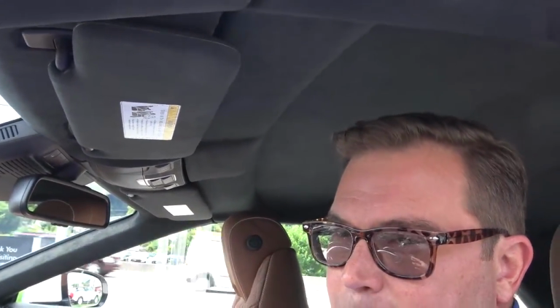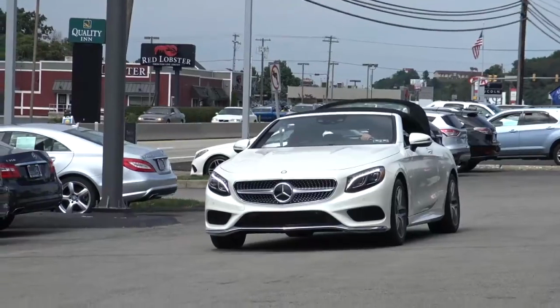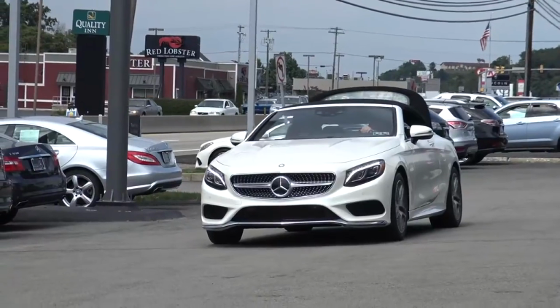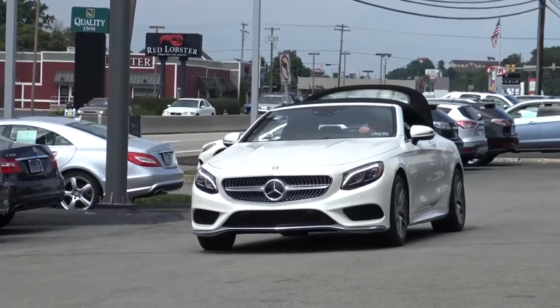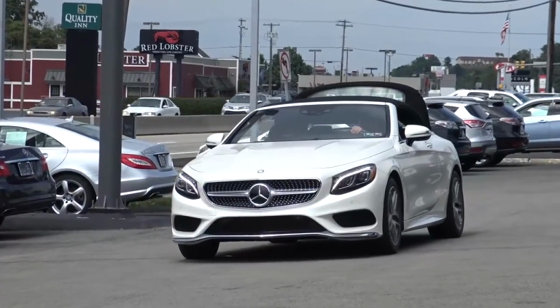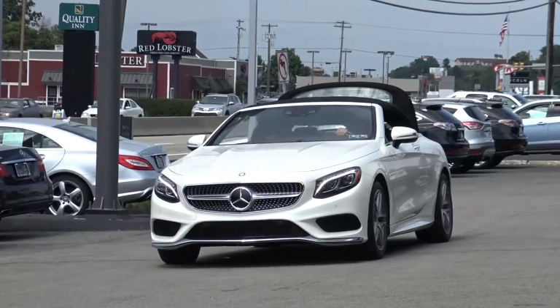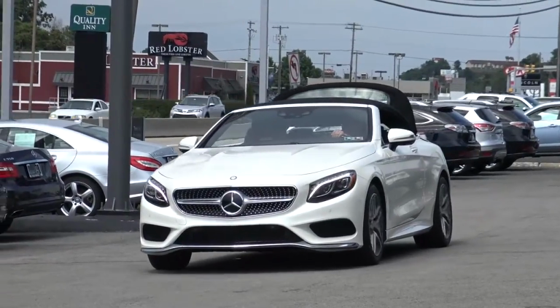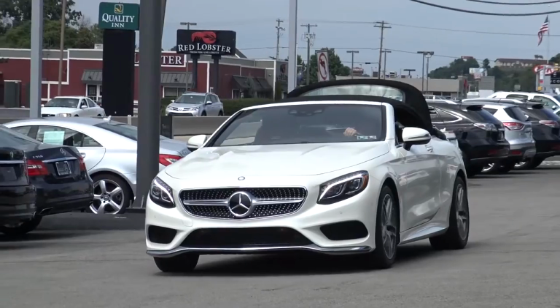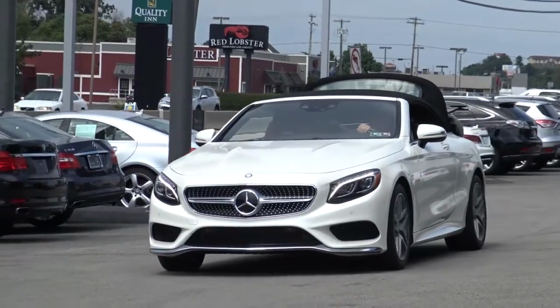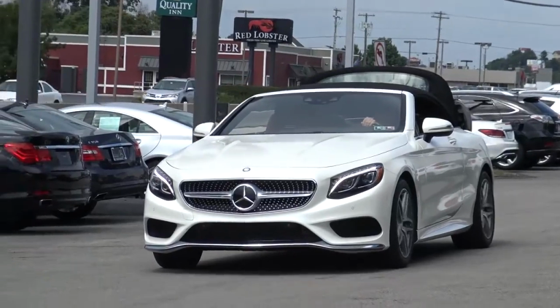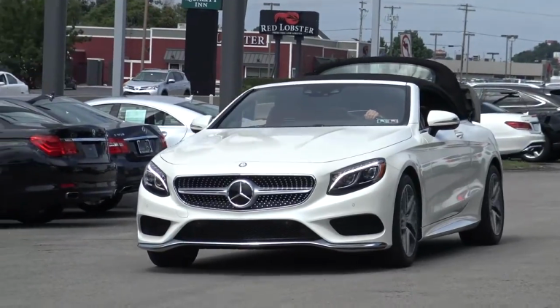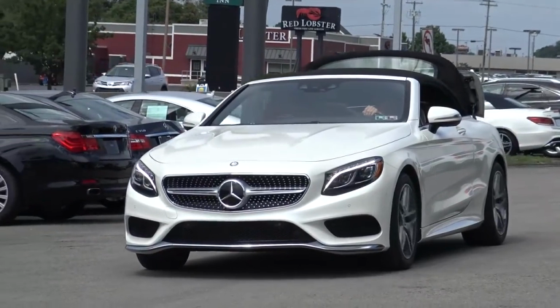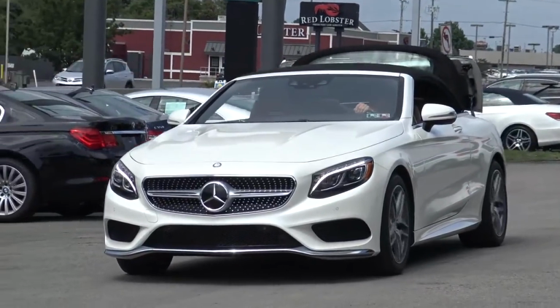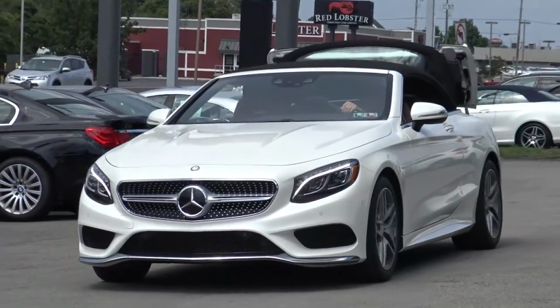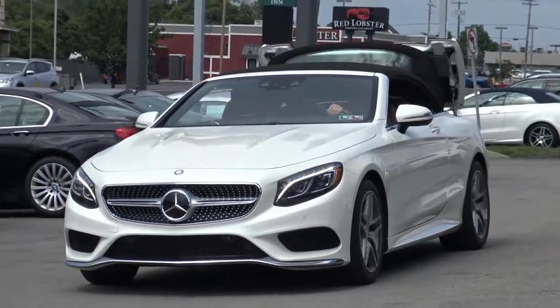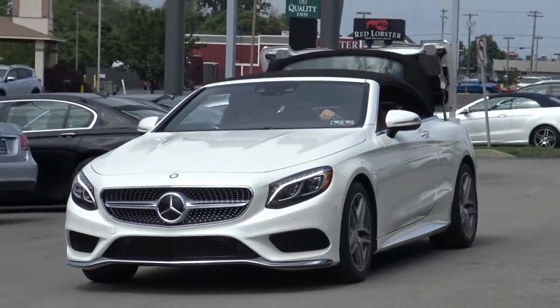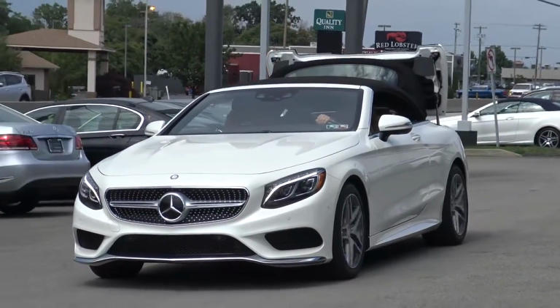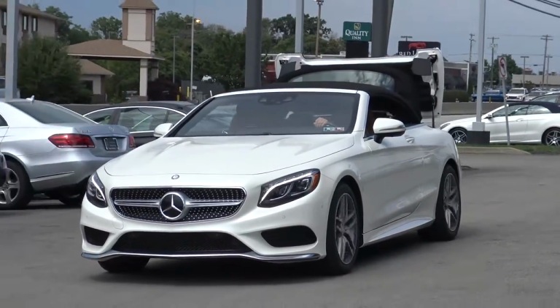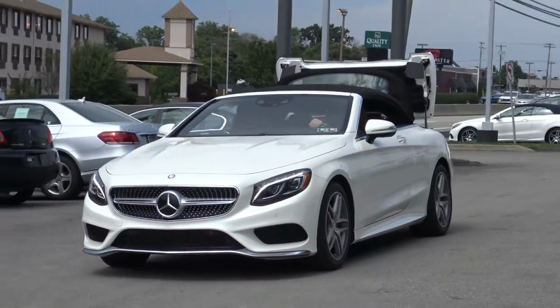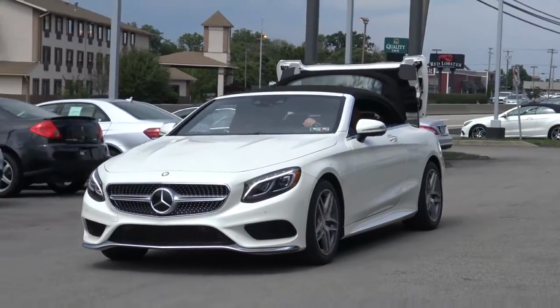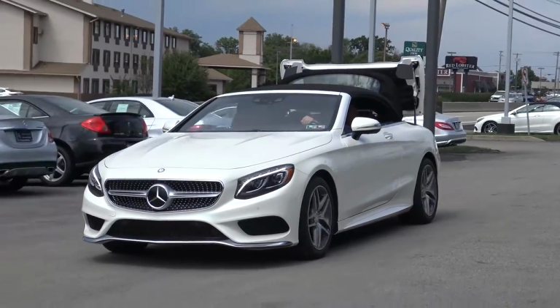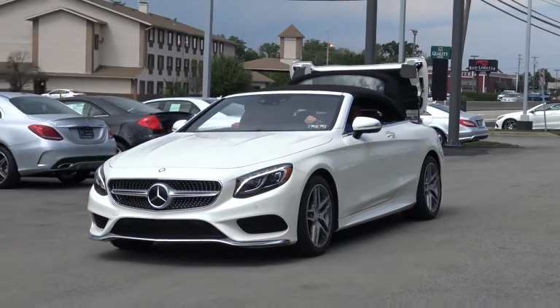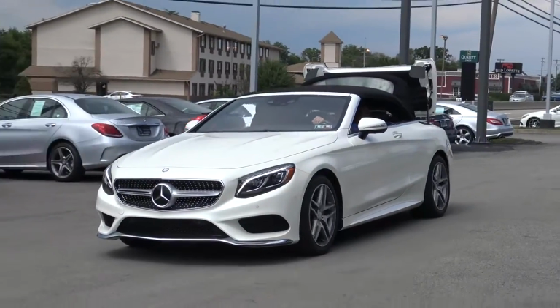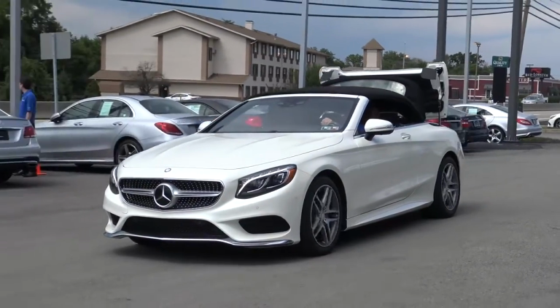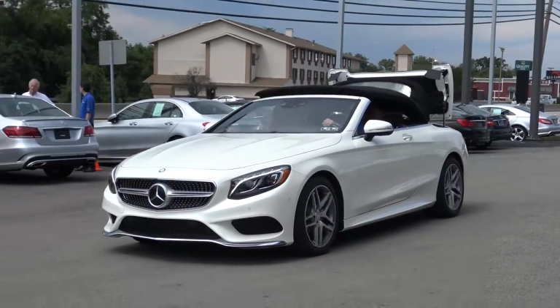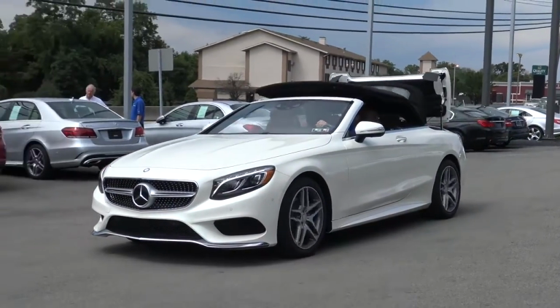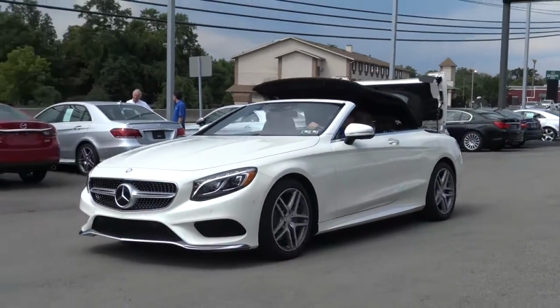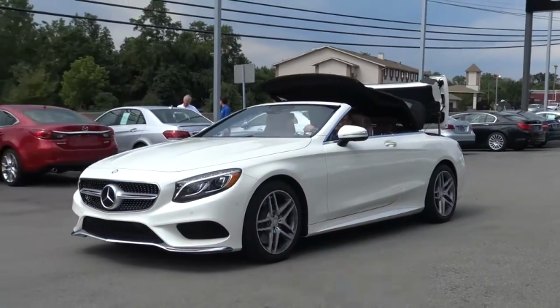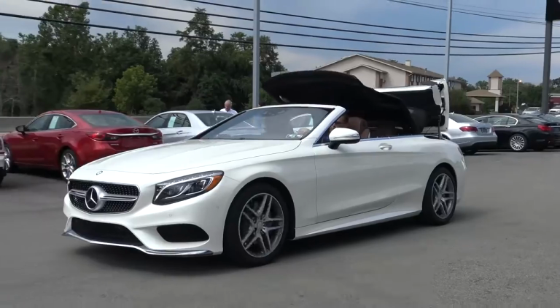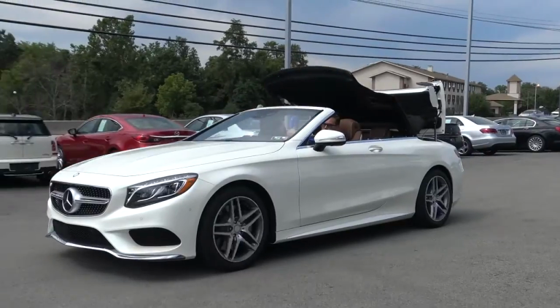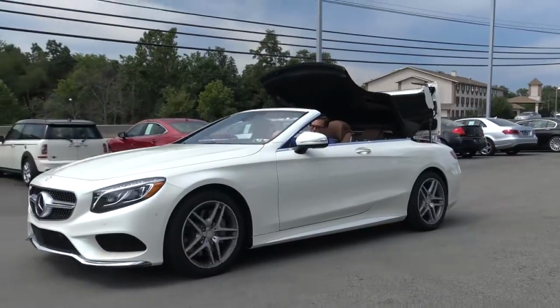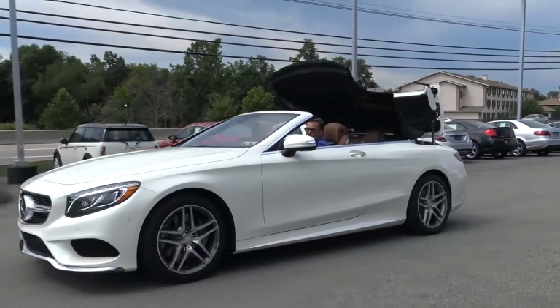One of the really cool things about this Cabriolet is that under 30 miles an hour, you can put the top down or up while the car is moving.